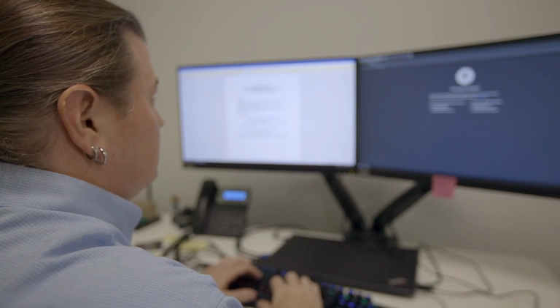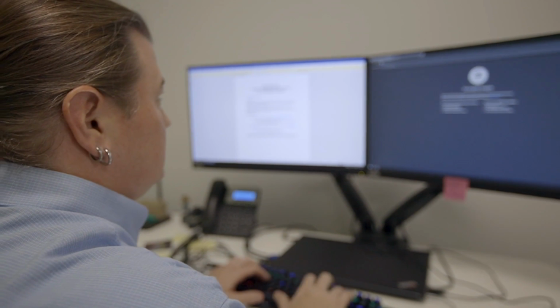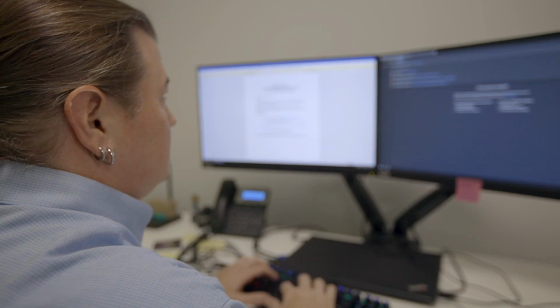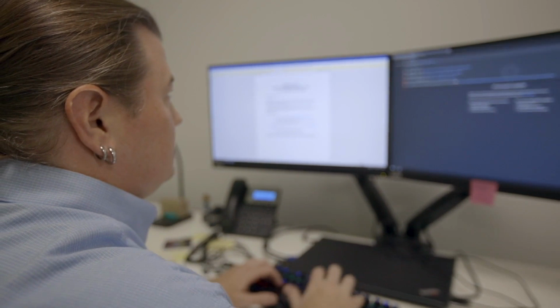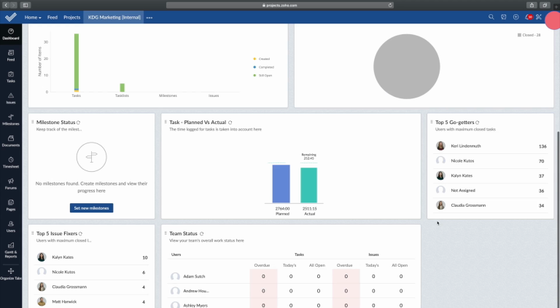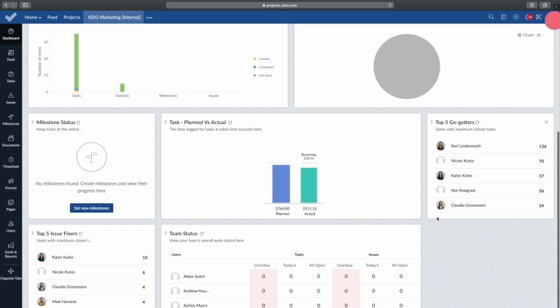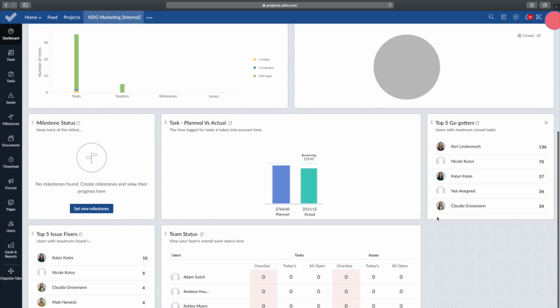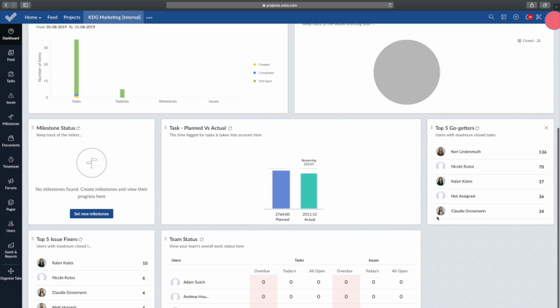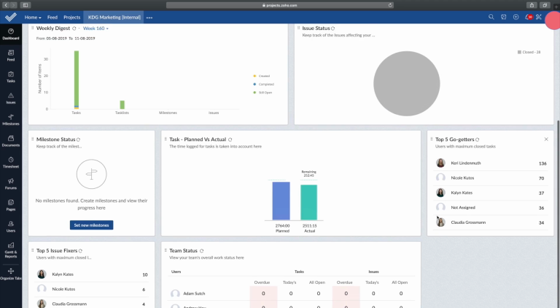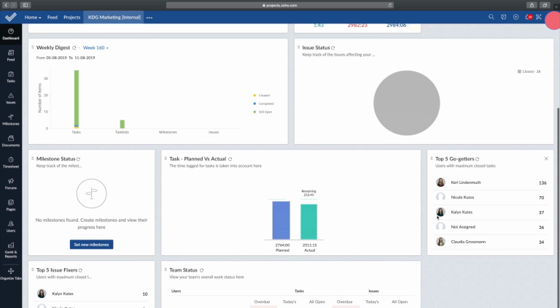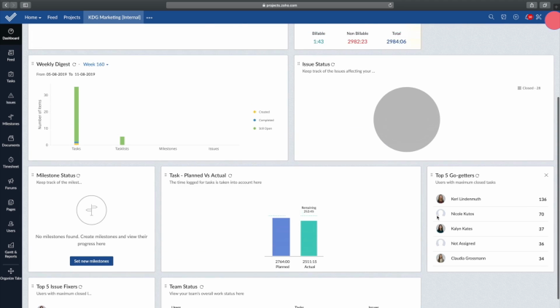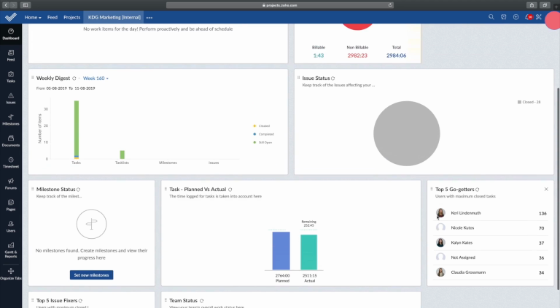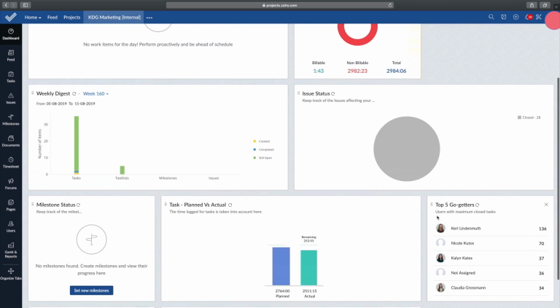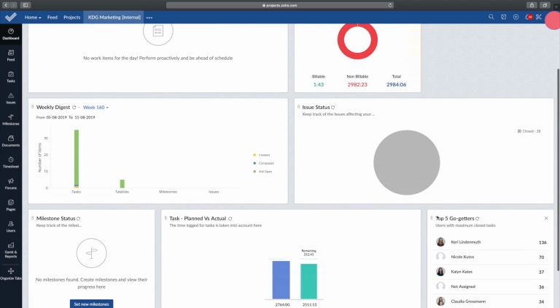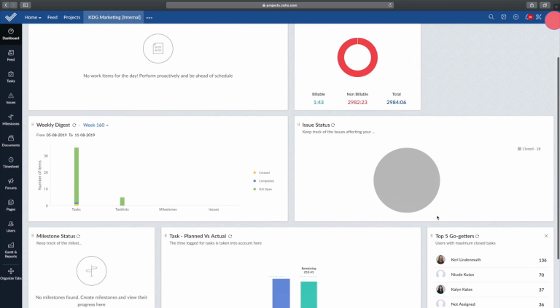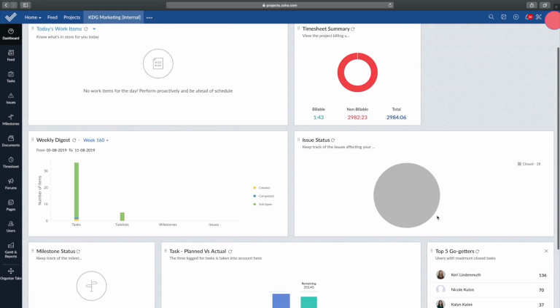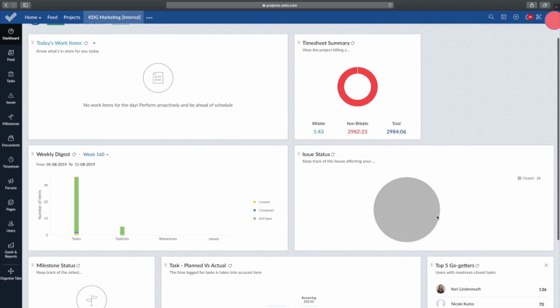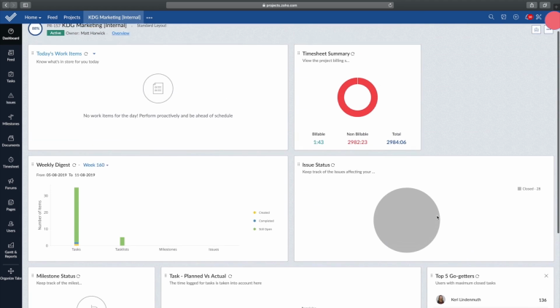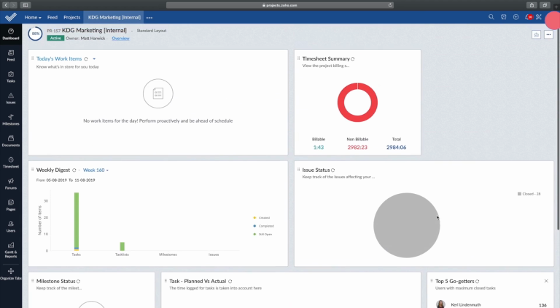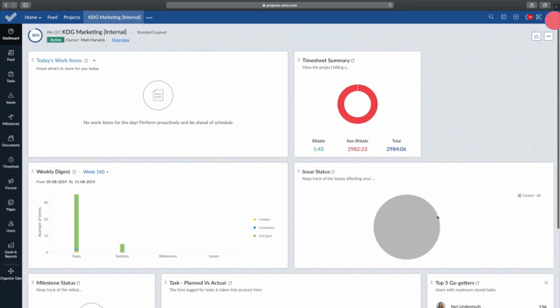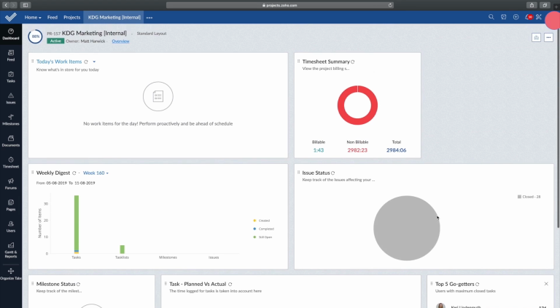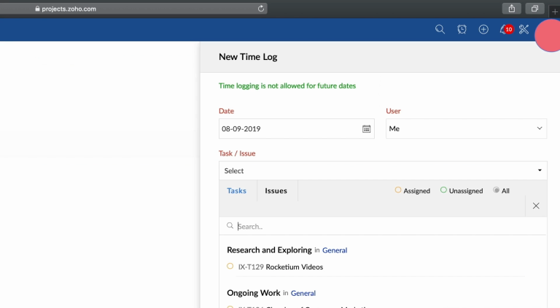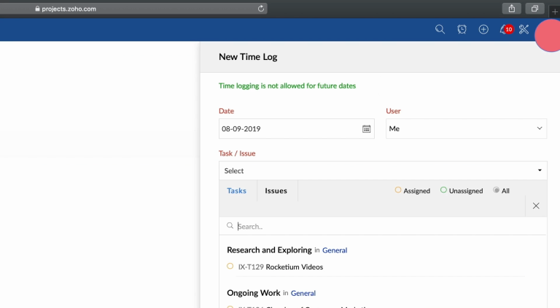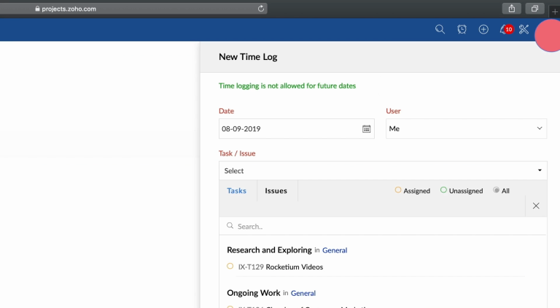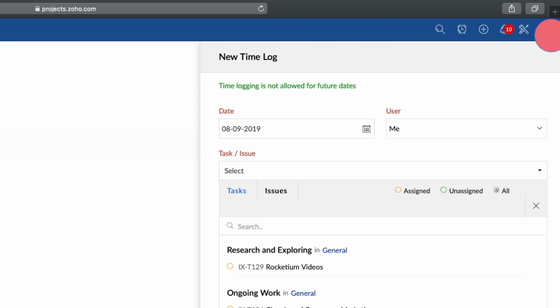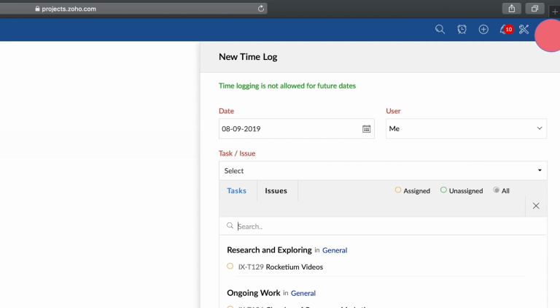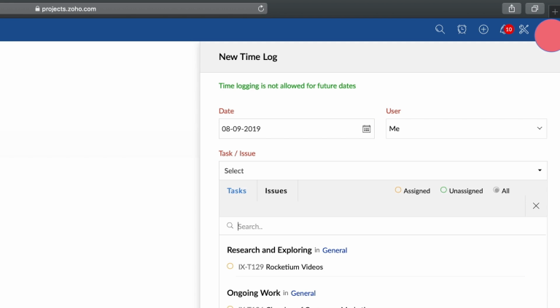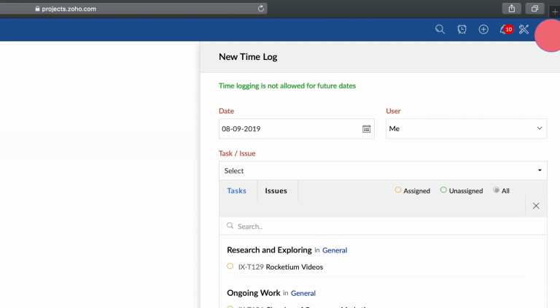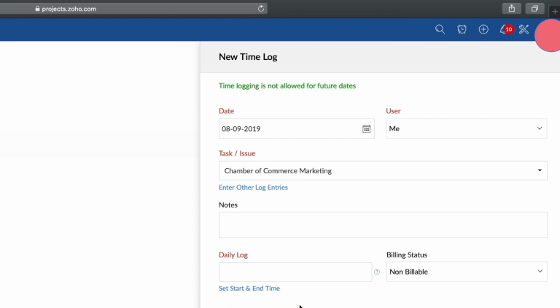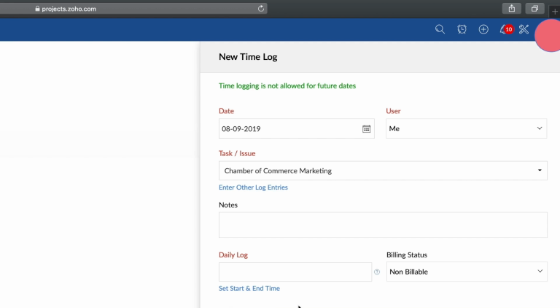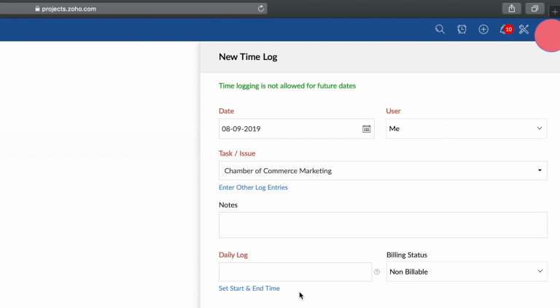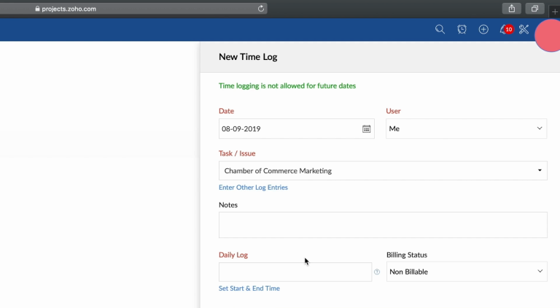For project management, there's Zoho Projects — we use that ourselves and have had a lot of success with it. There's really a lot of possibilities.